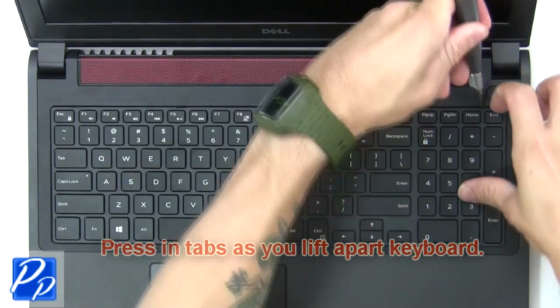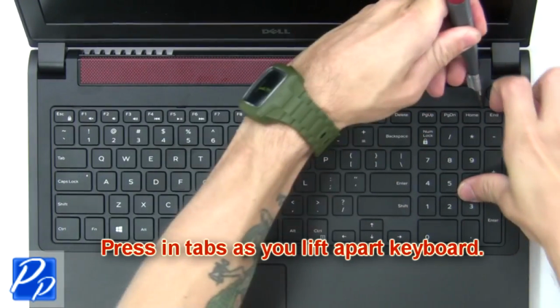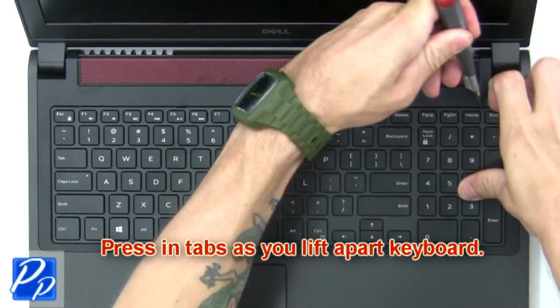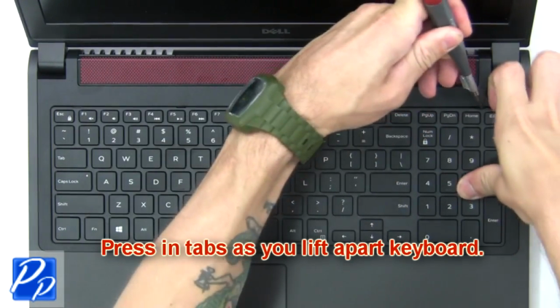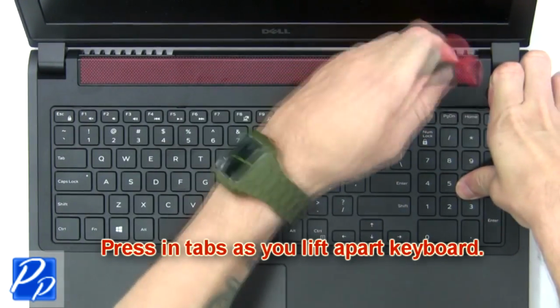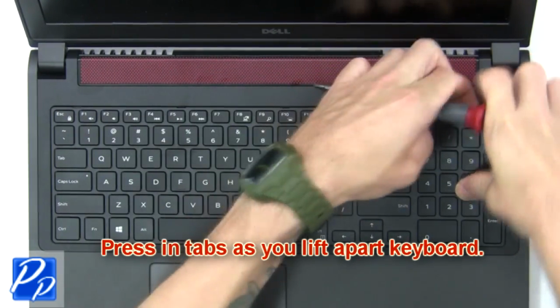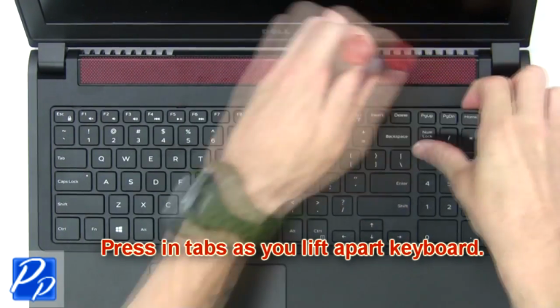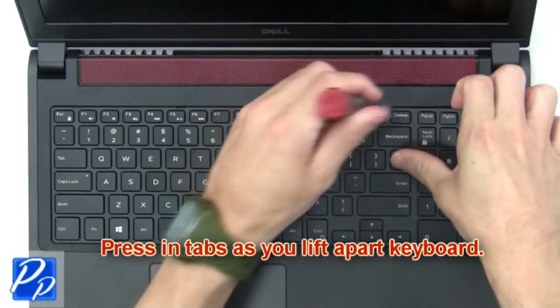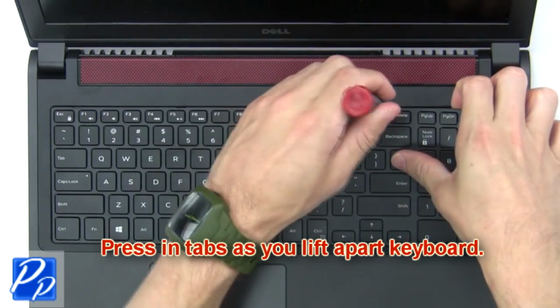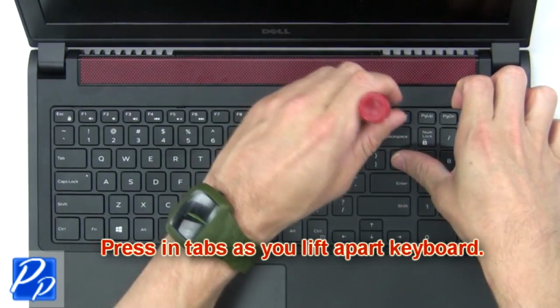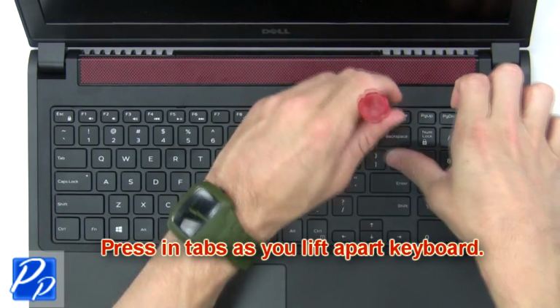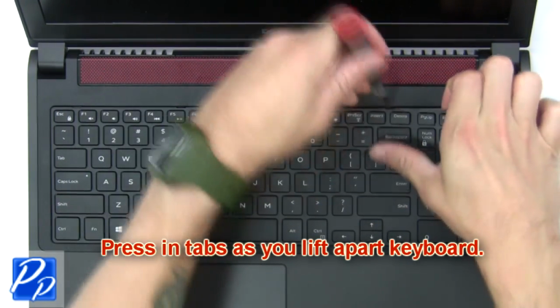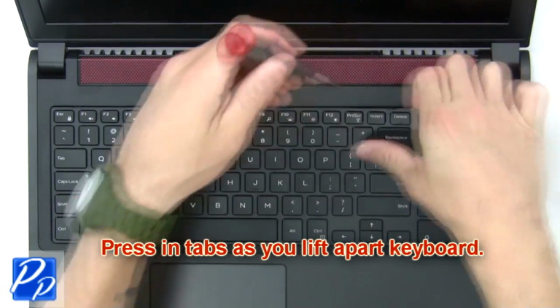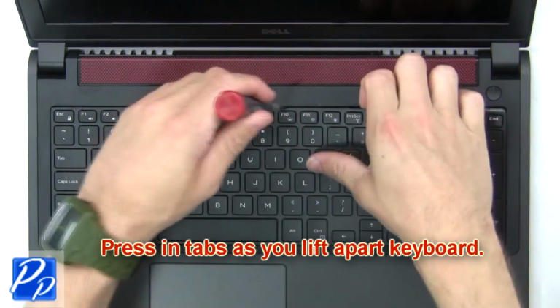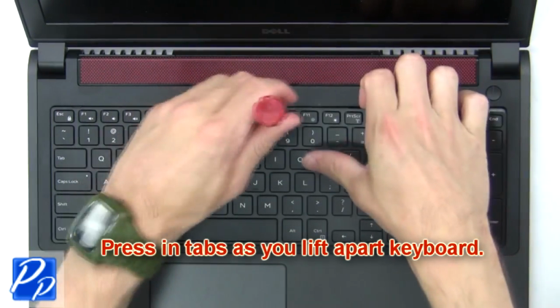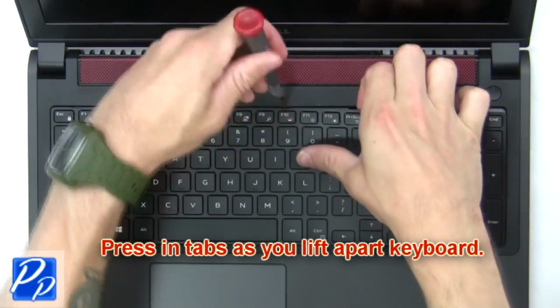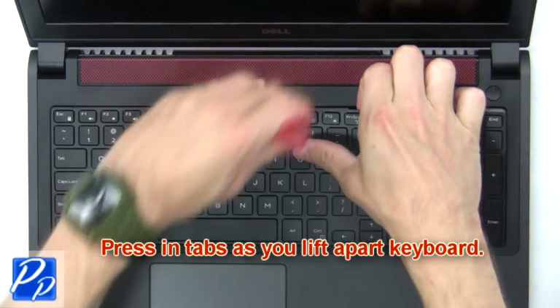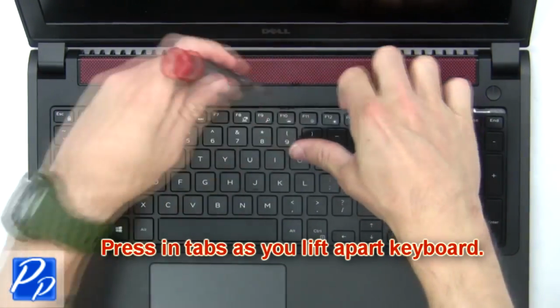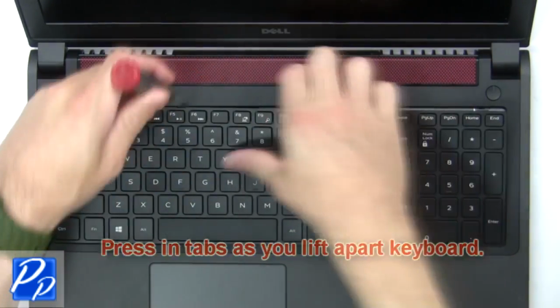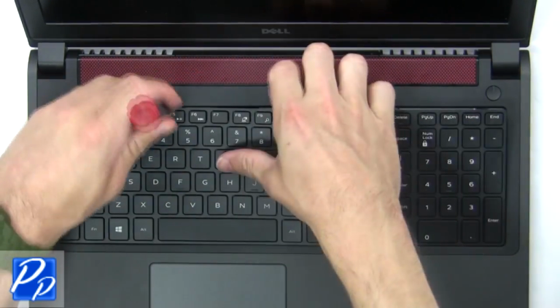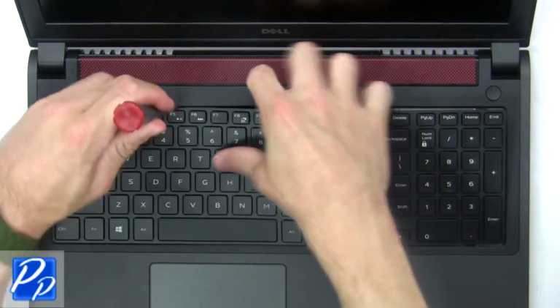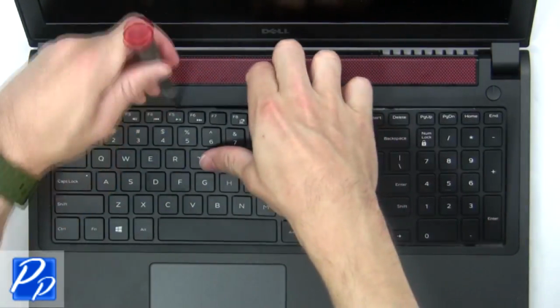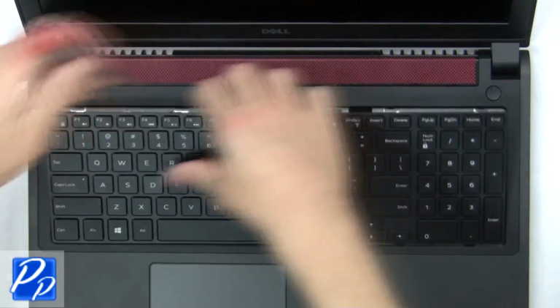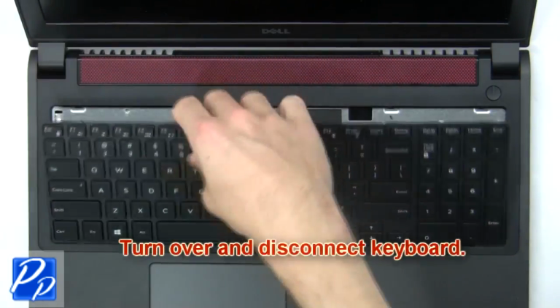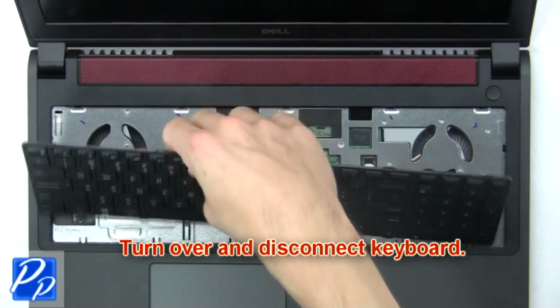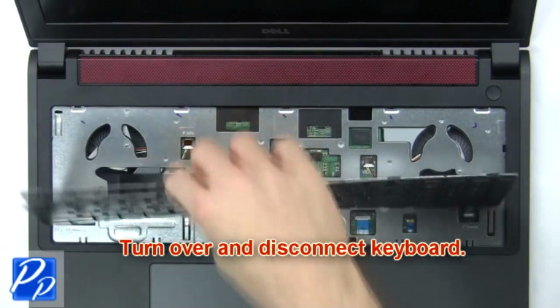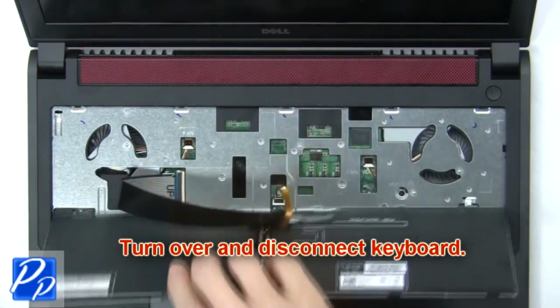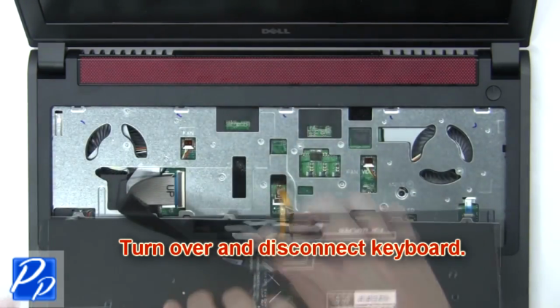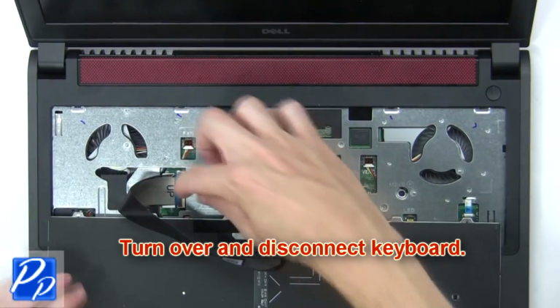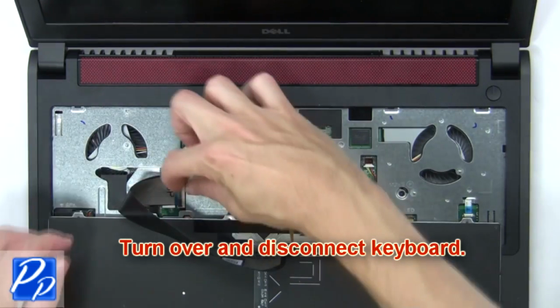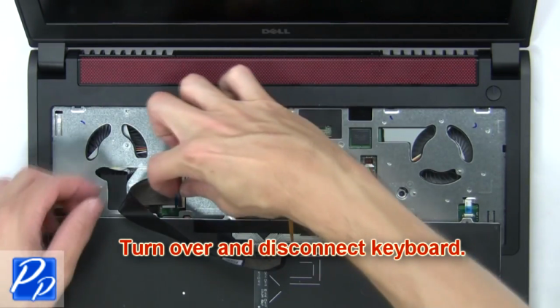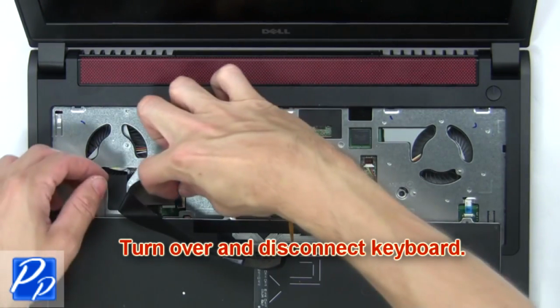Next, press in the tabs as you lift apart the keyboard, then turn over and disconnect the keyboard.